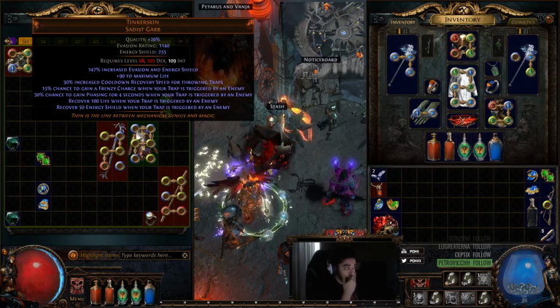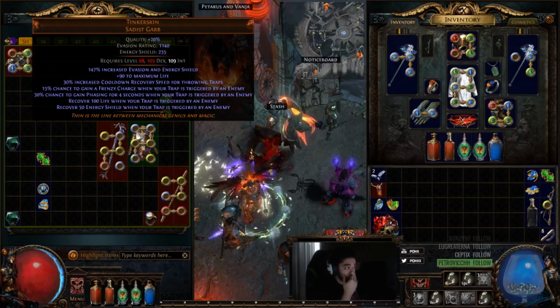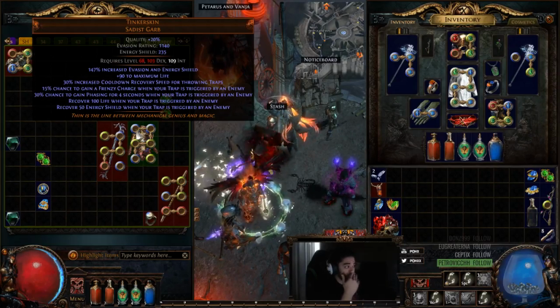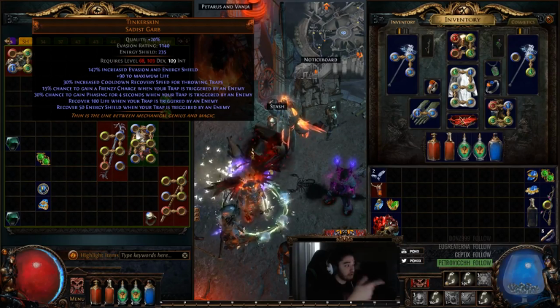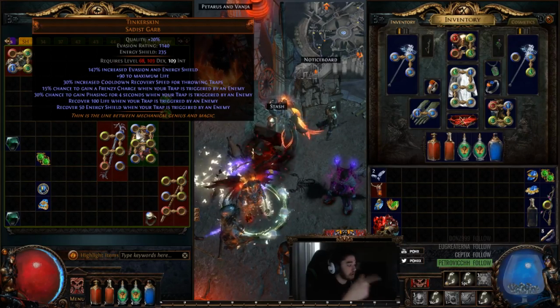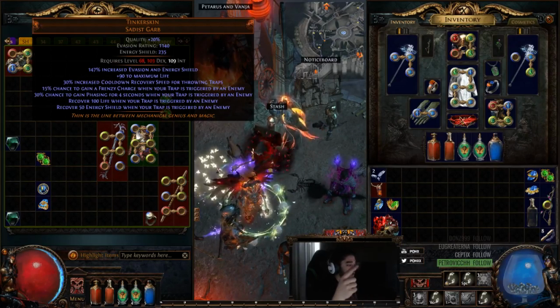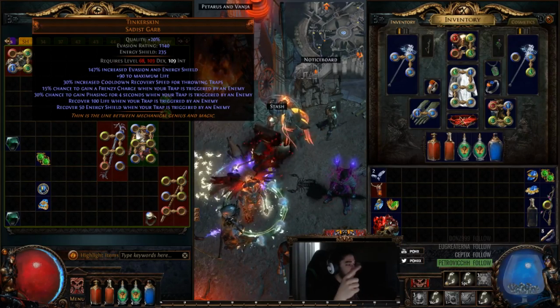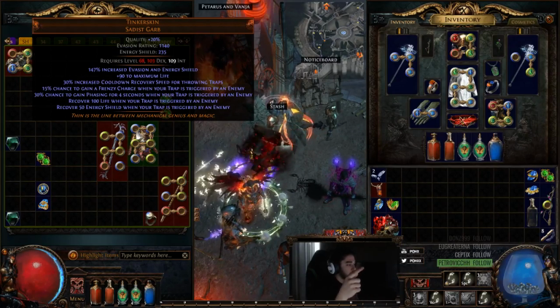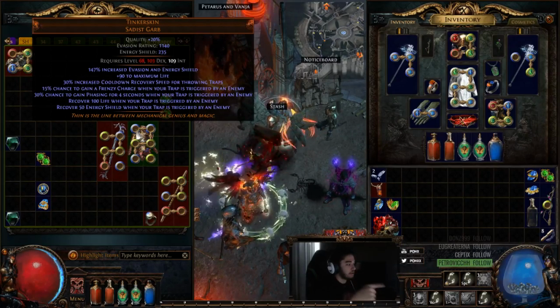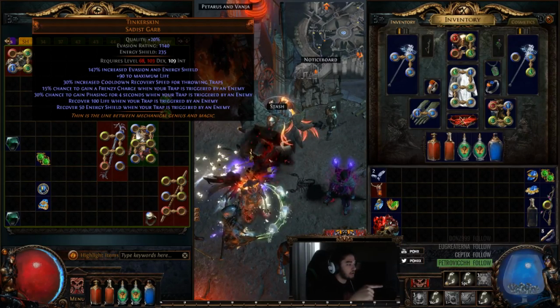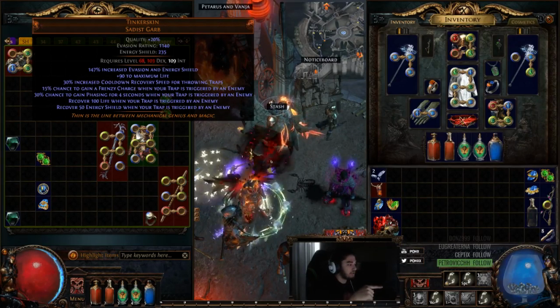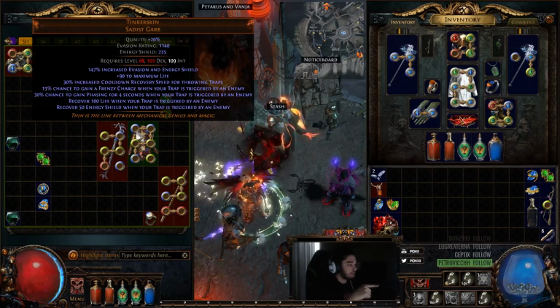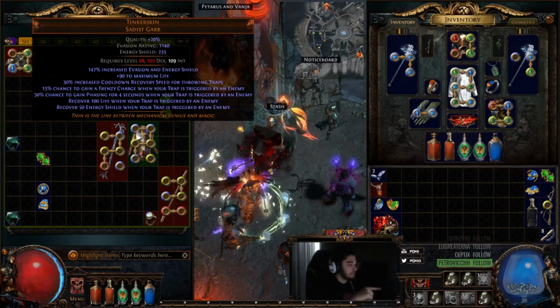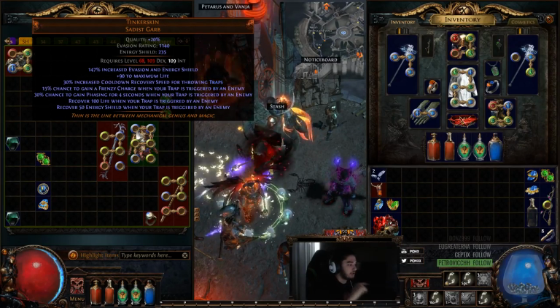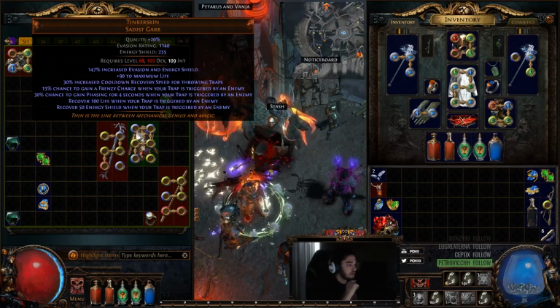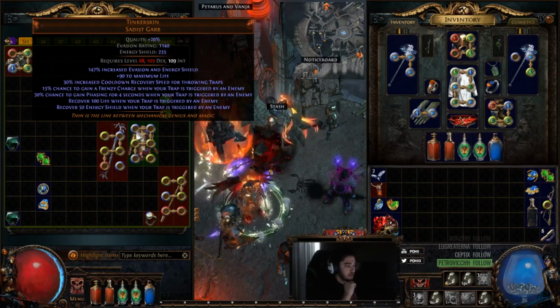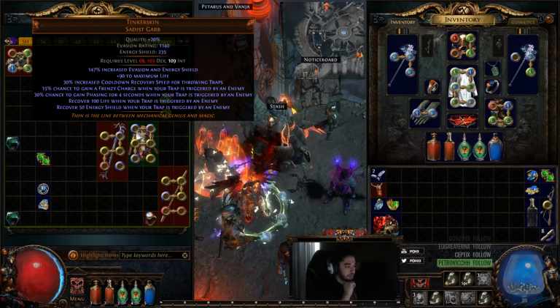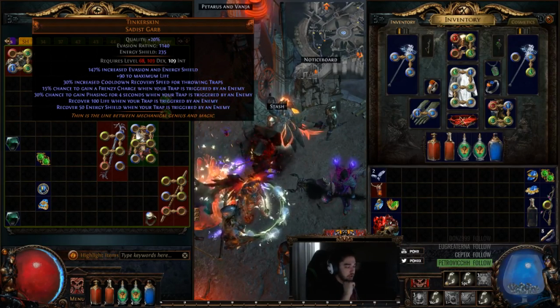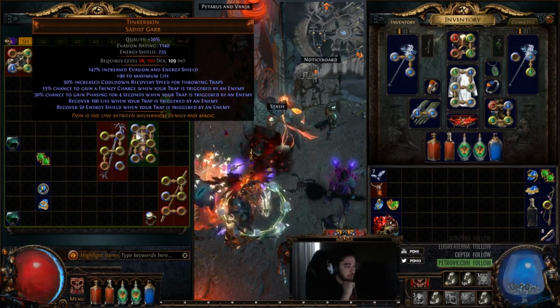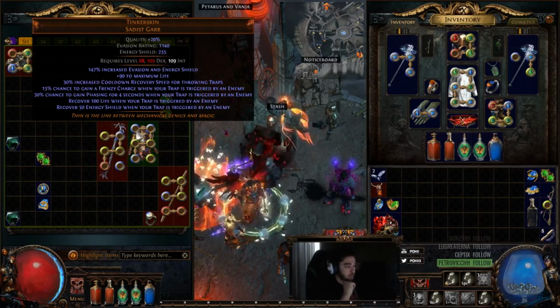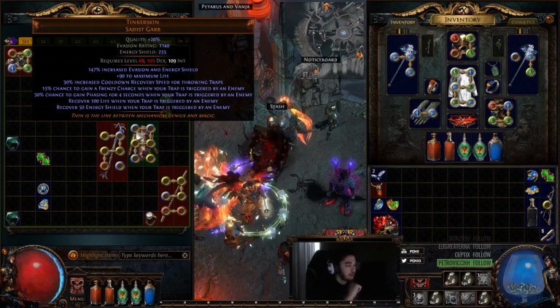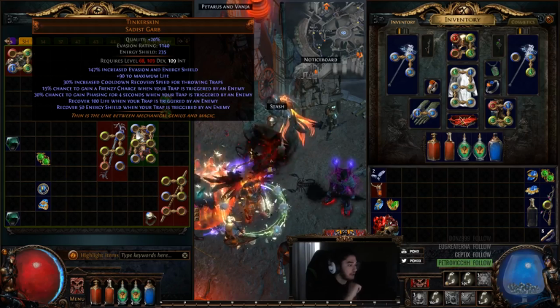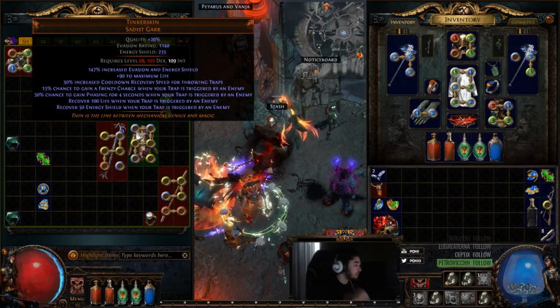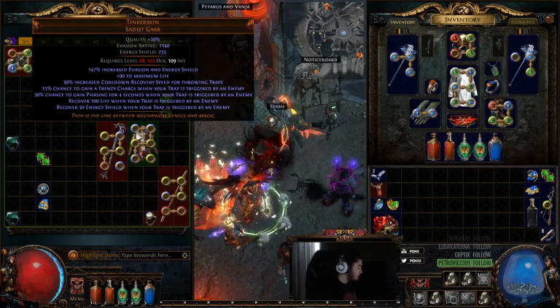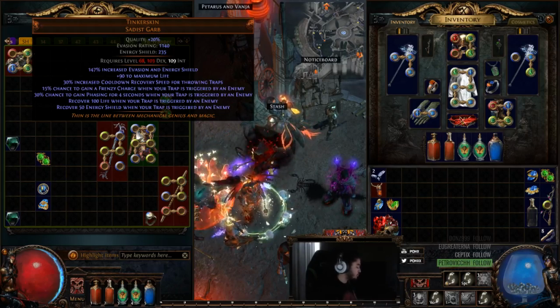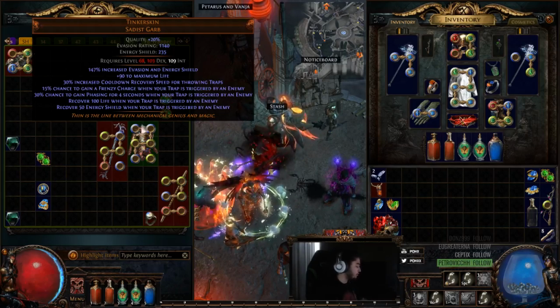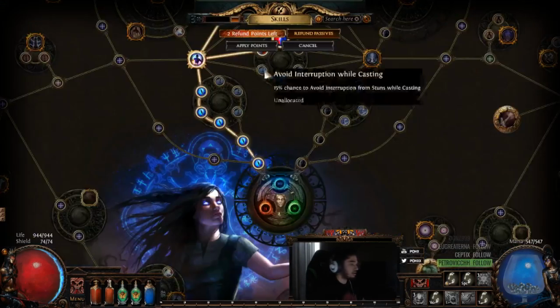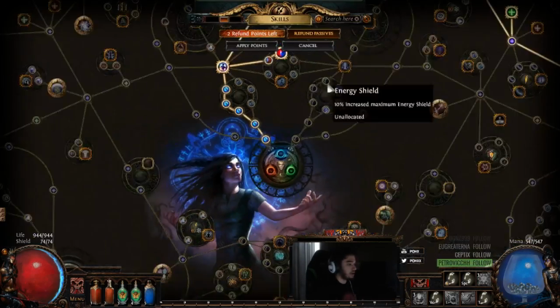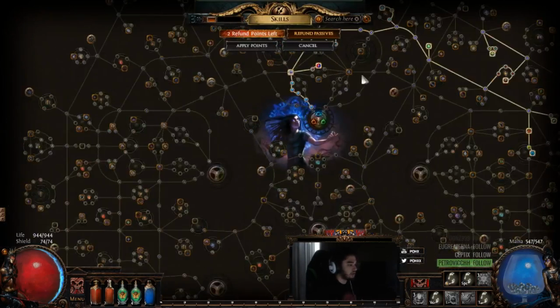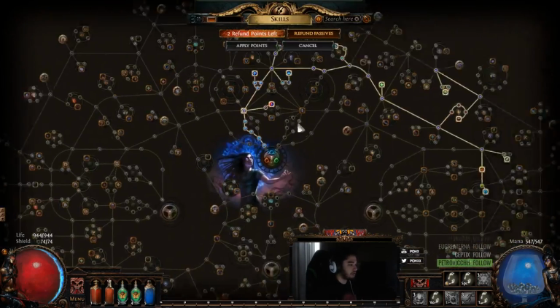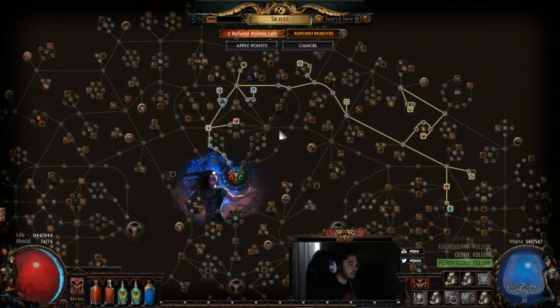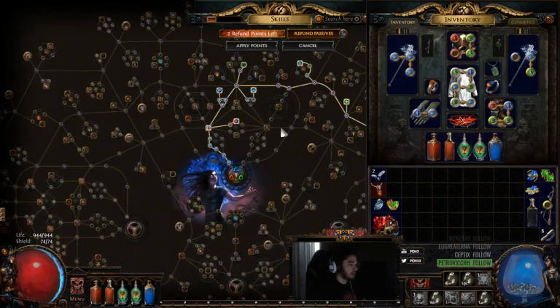Tinker Skin gives you 50 energy shield when your traps are triggered by an enemy. So what we're going to do with this character is use these unique jewels called Hair Triggers, which give trap trigger area of effect.